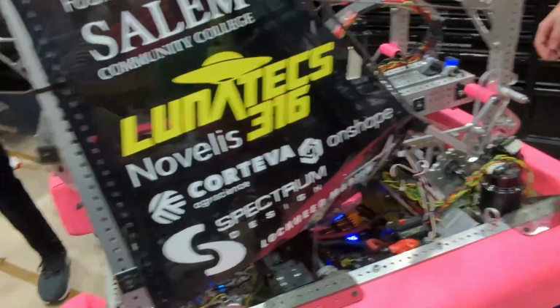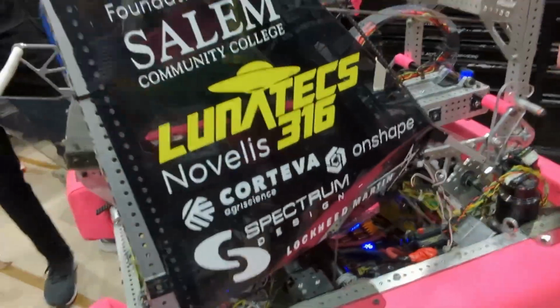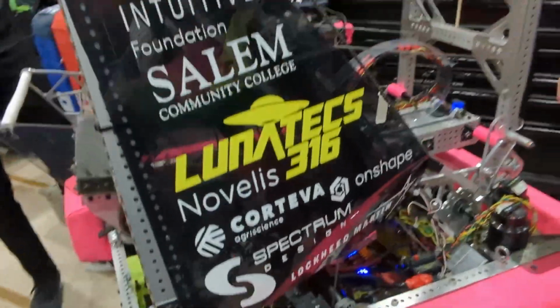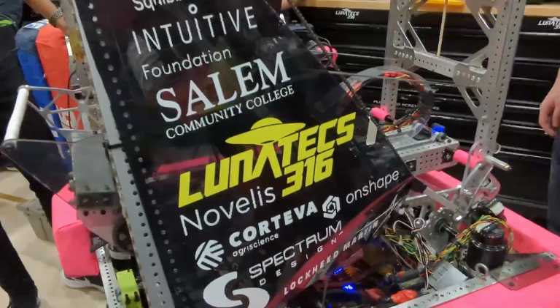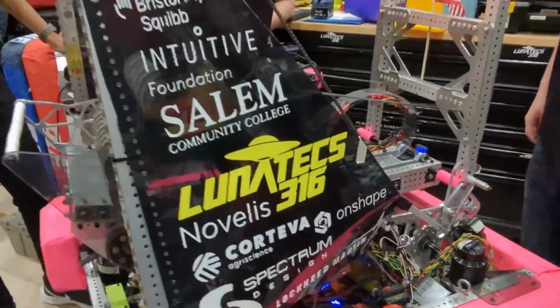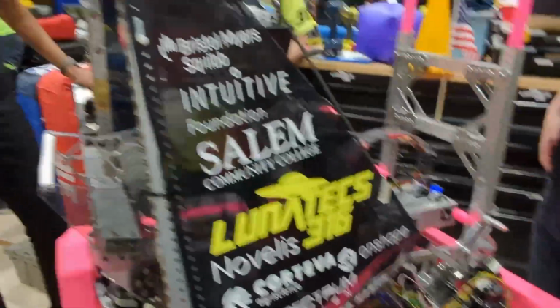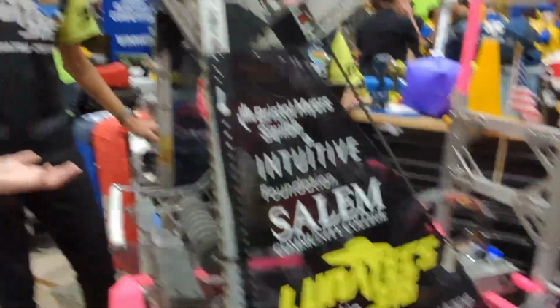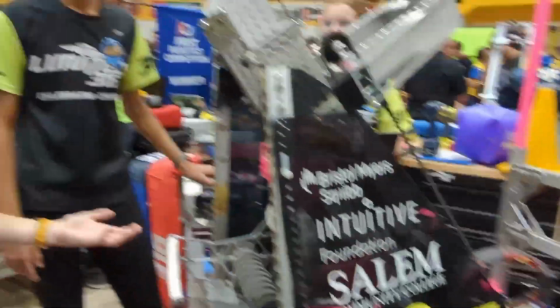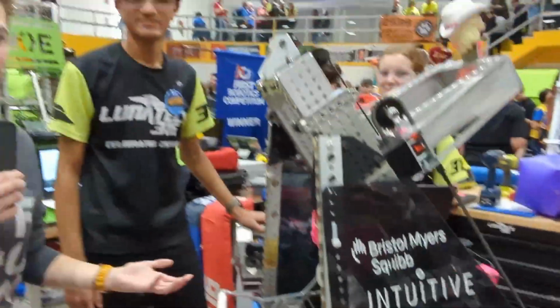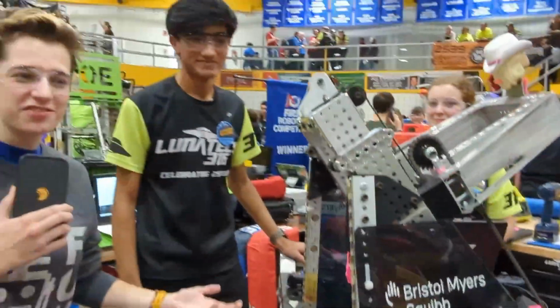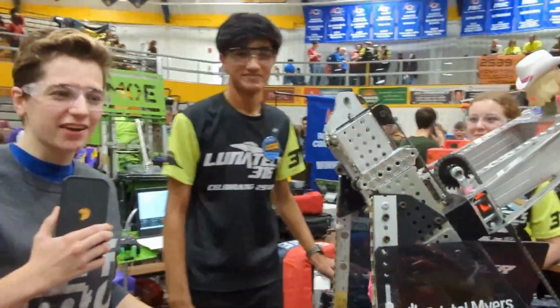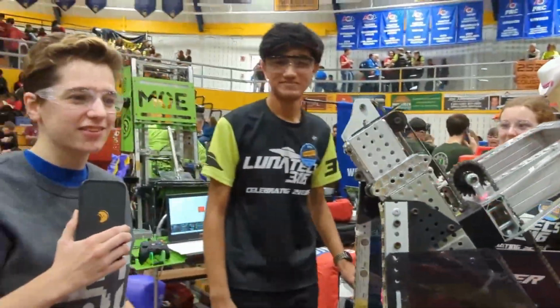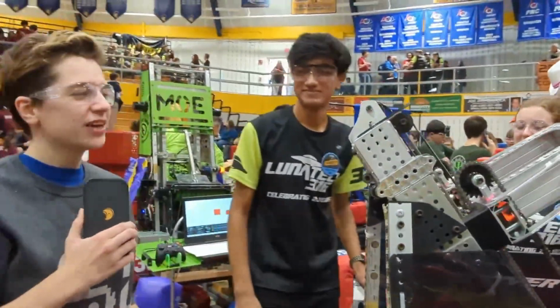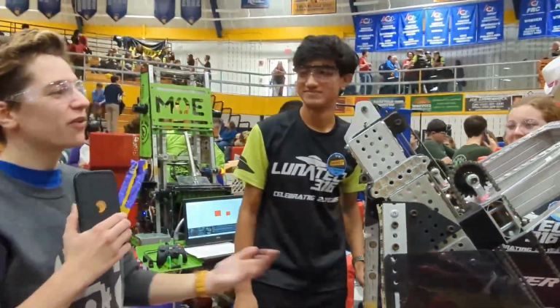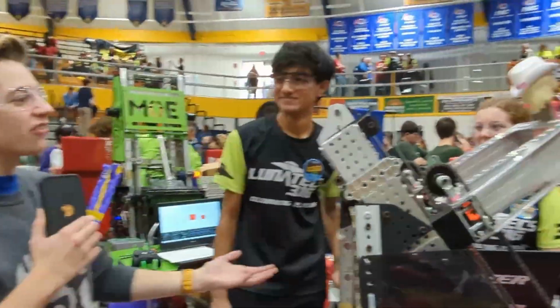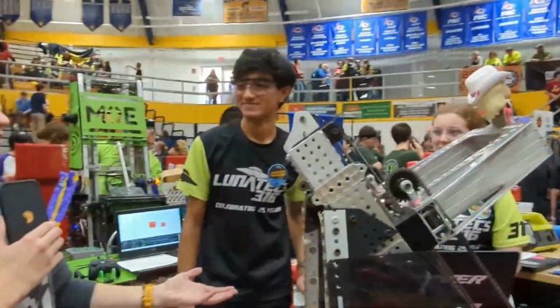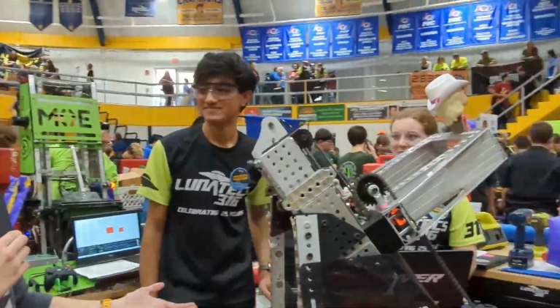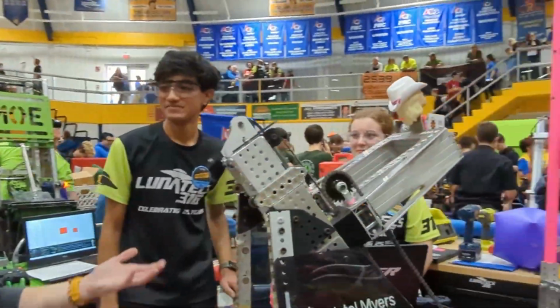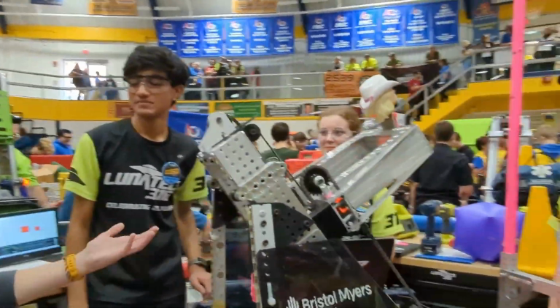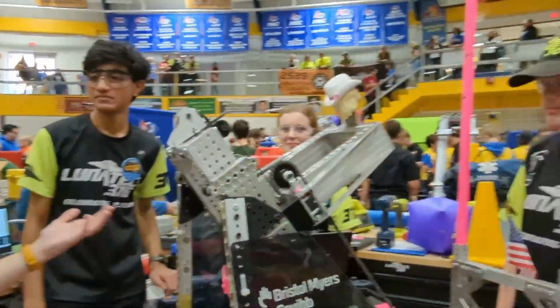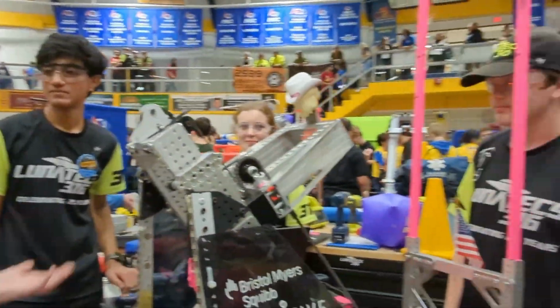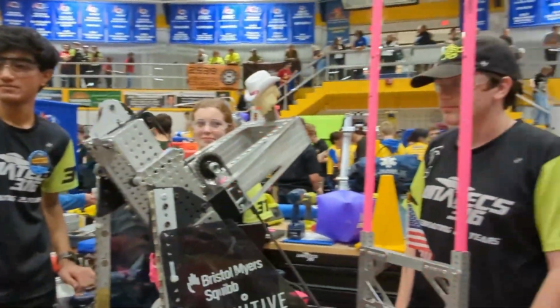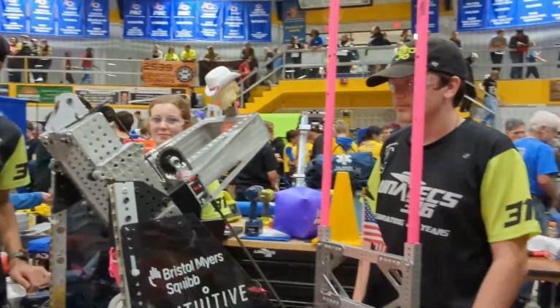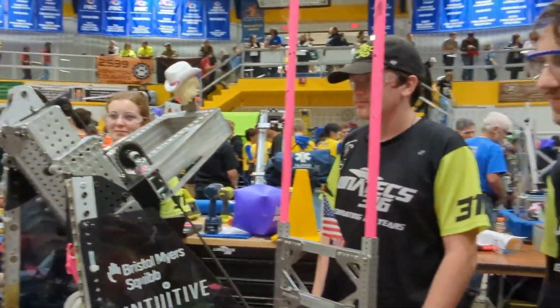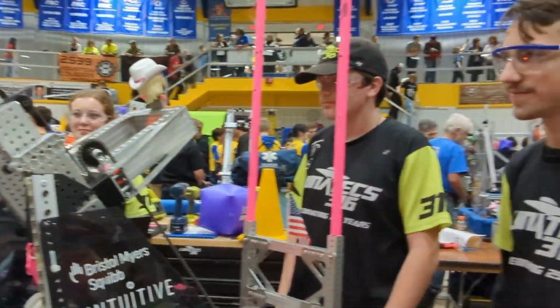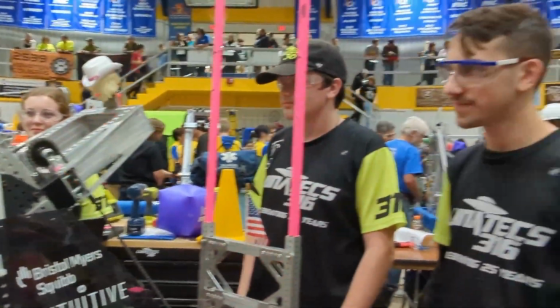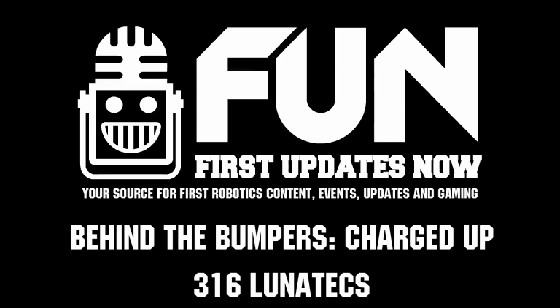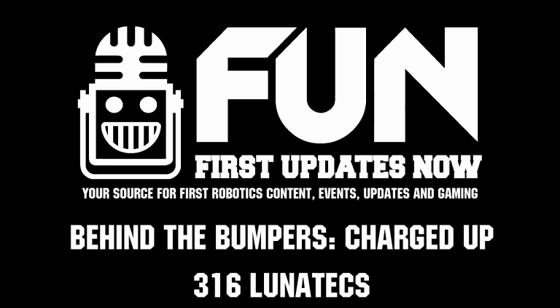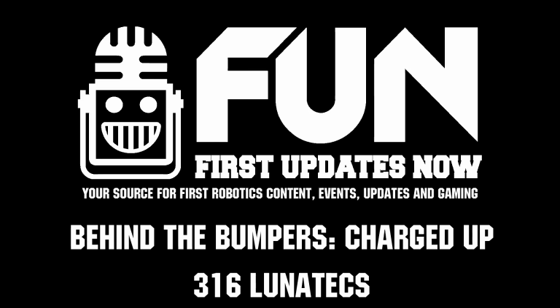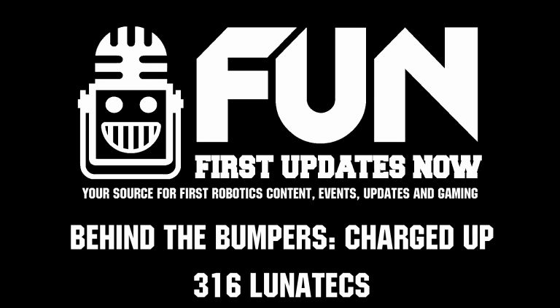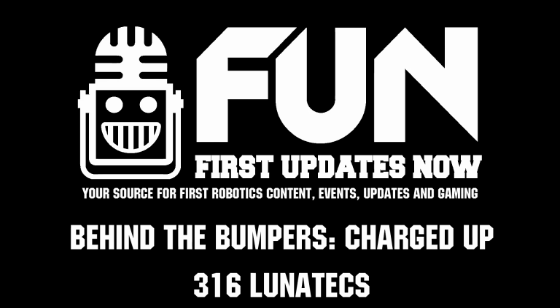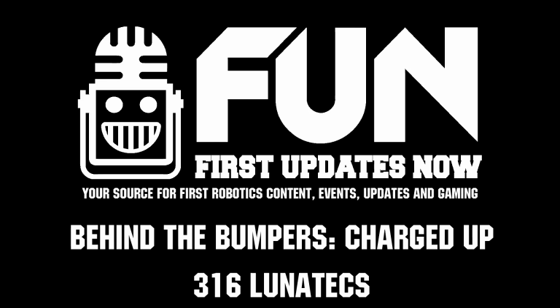Thank you, 316 Lunatex. Congratulations on a season well played, and good luck in the 2024 season.